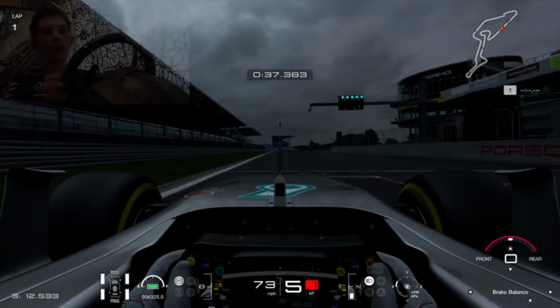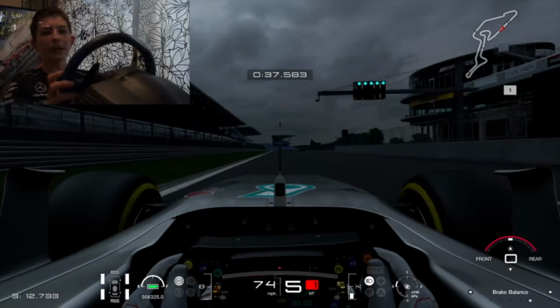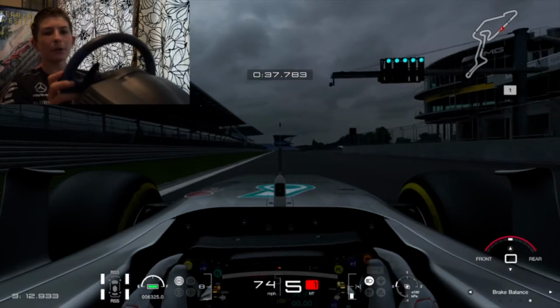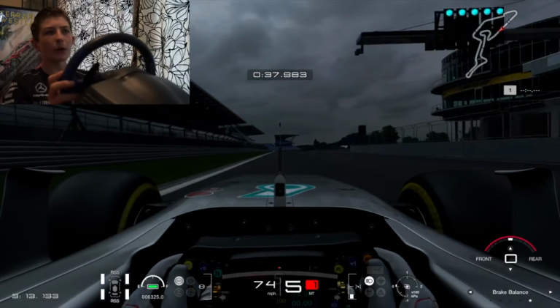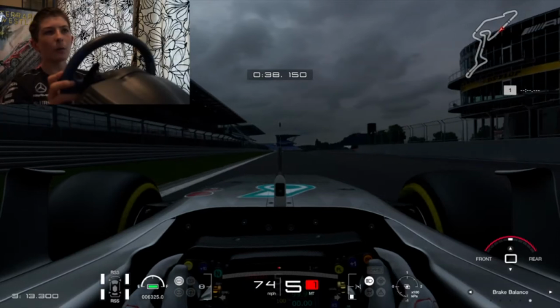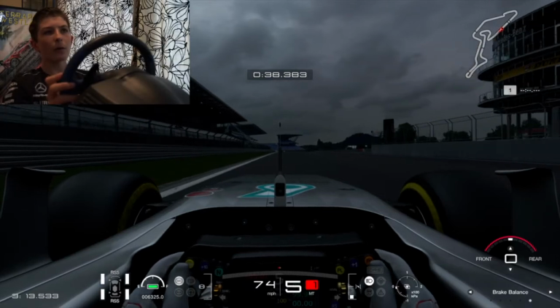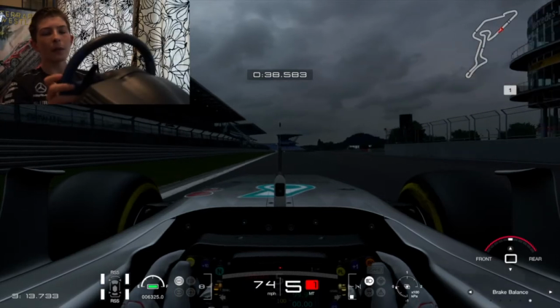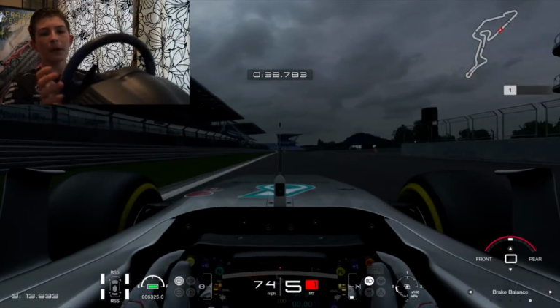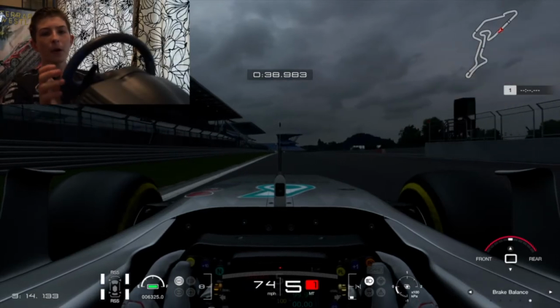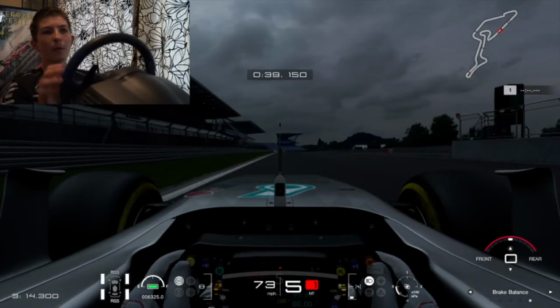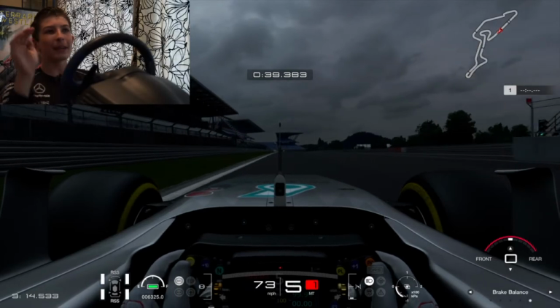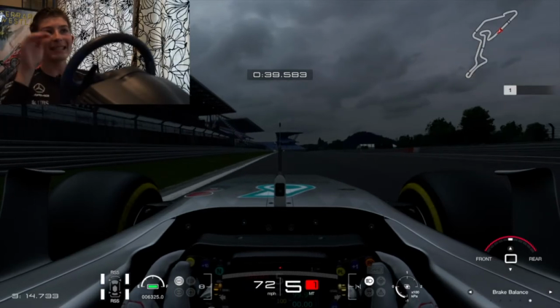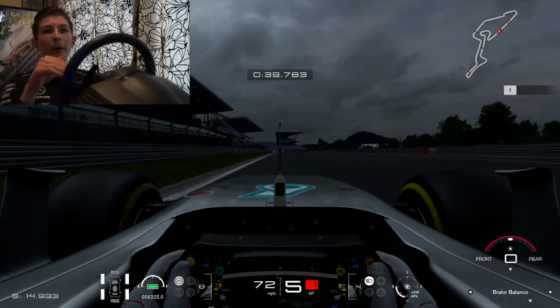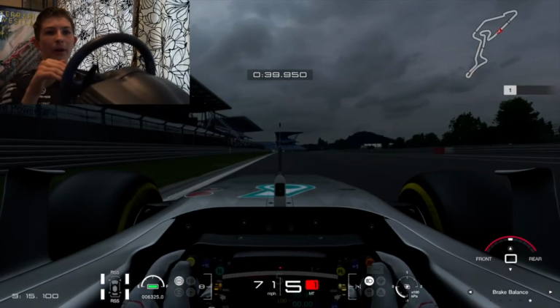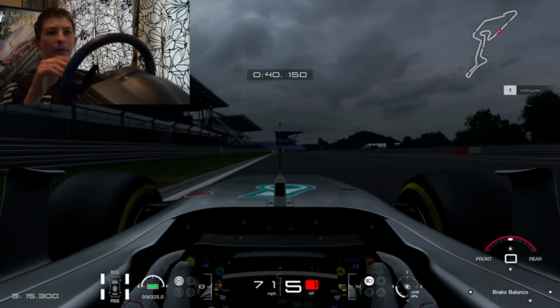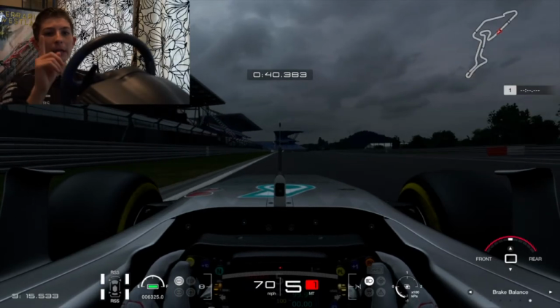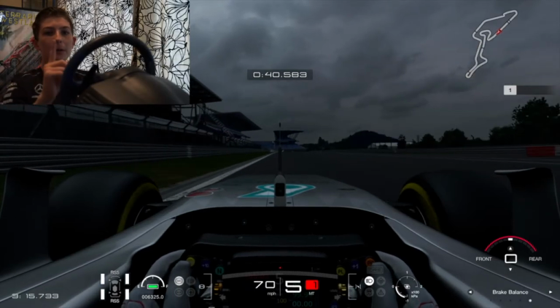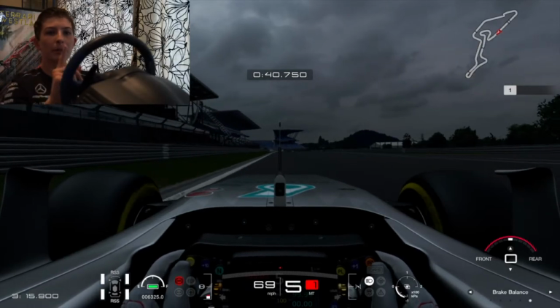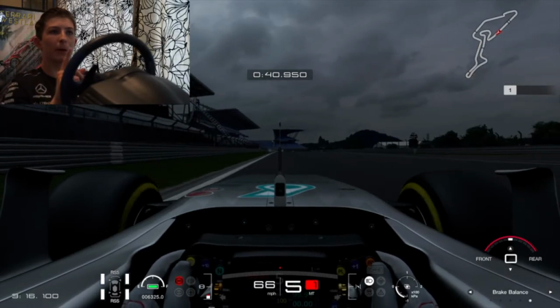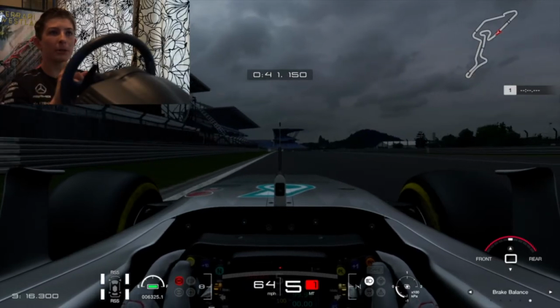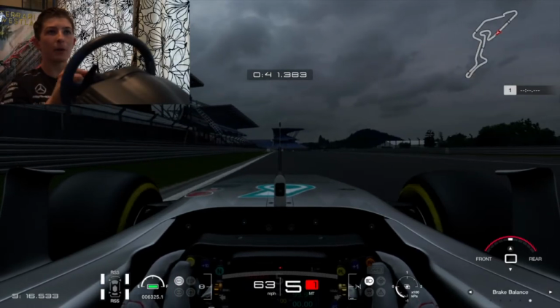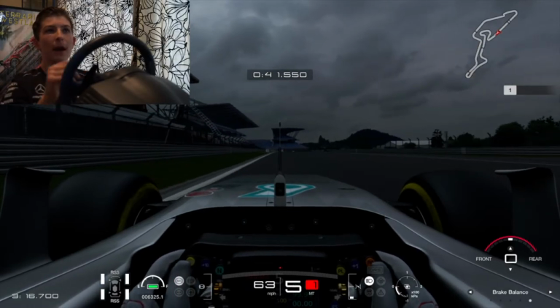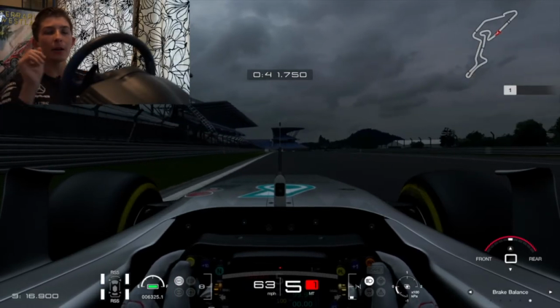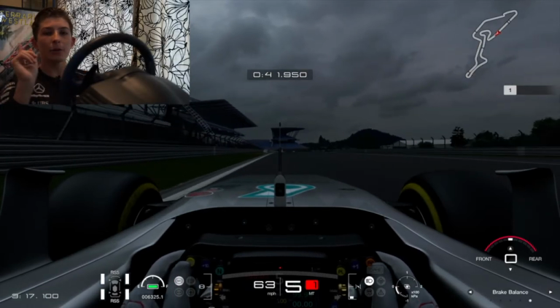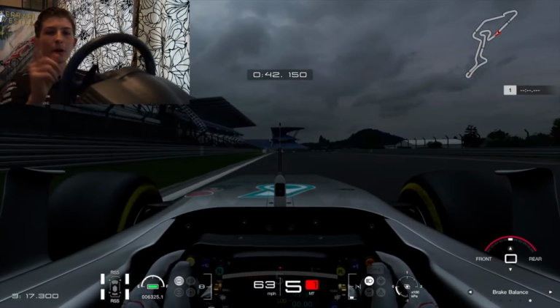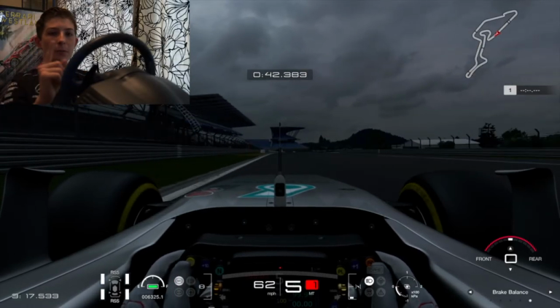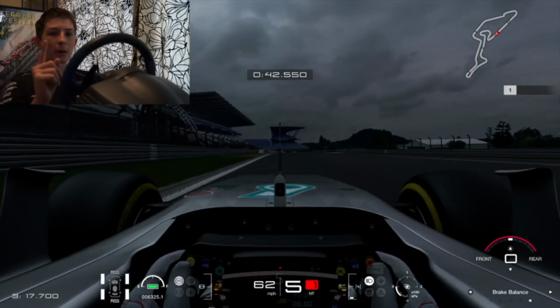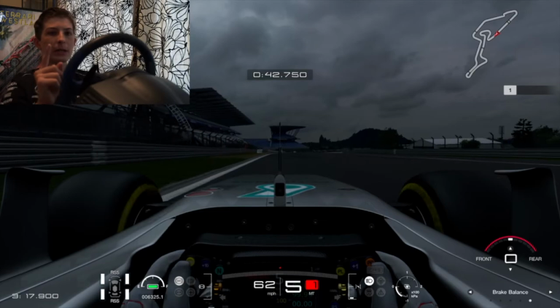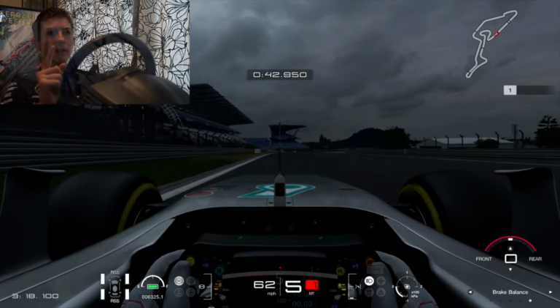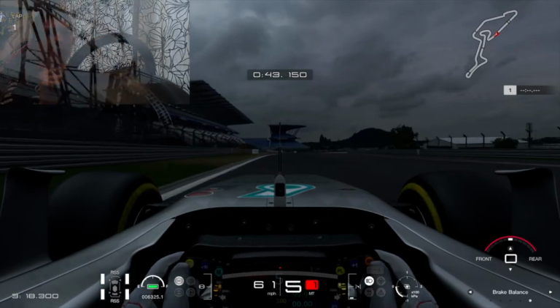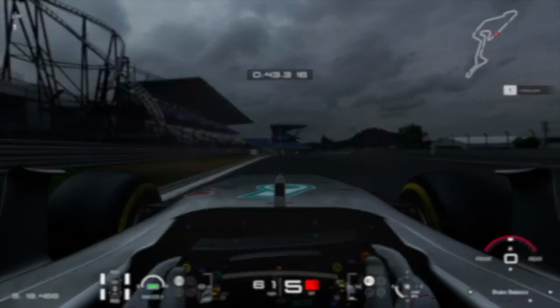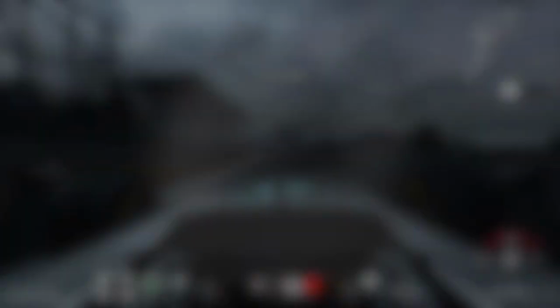Coming down to turn one, one thing to note: it's downhill. That's the interesting part about this track — you still have some crazy elevation changes.